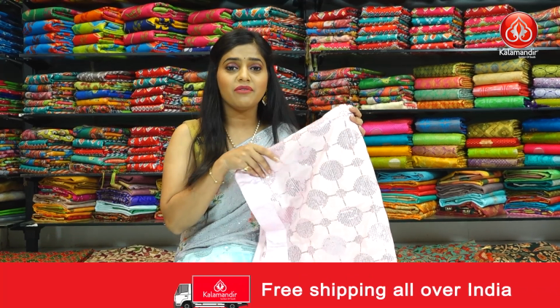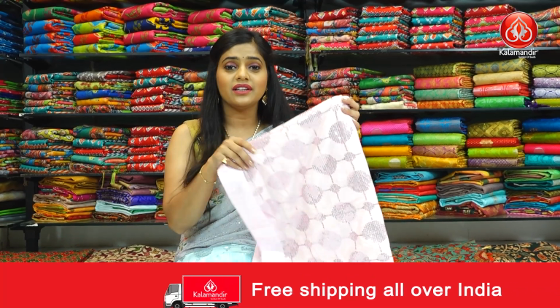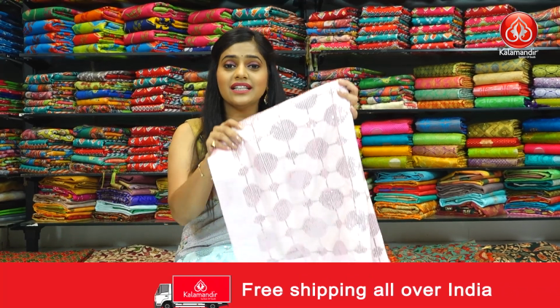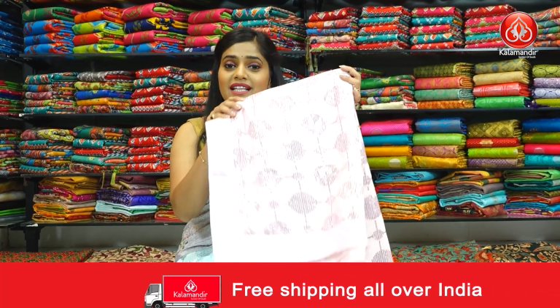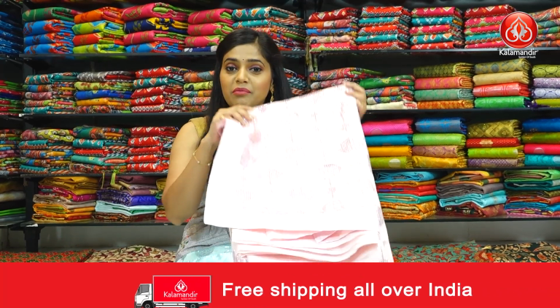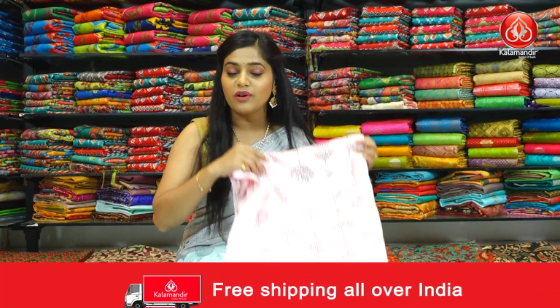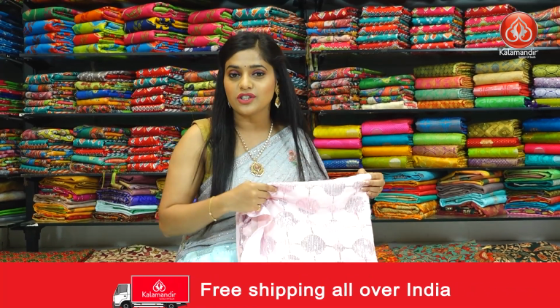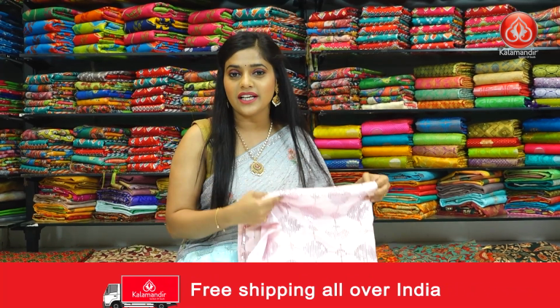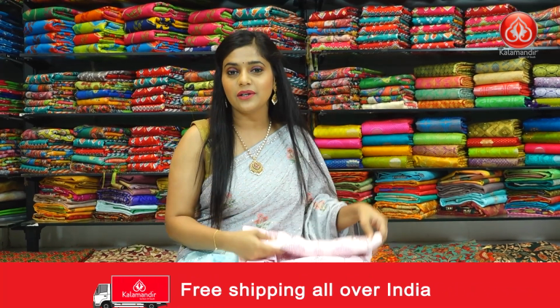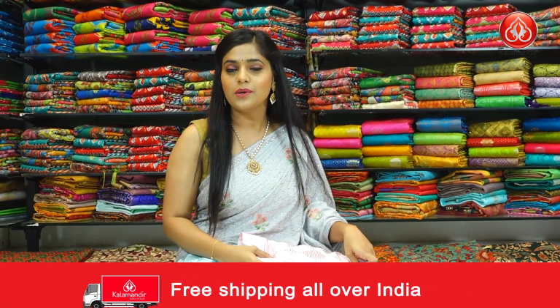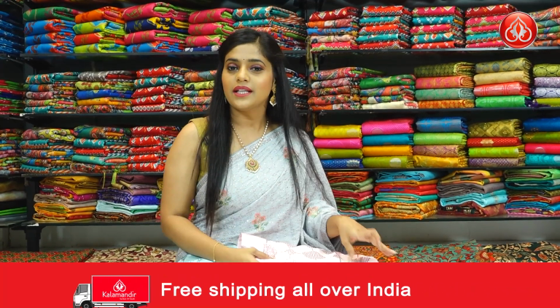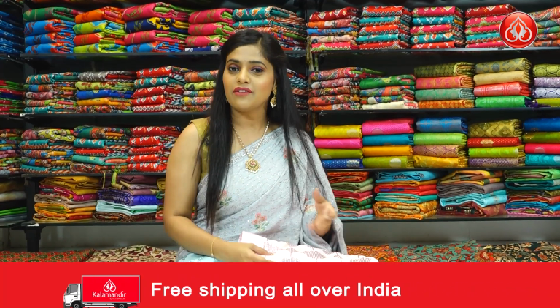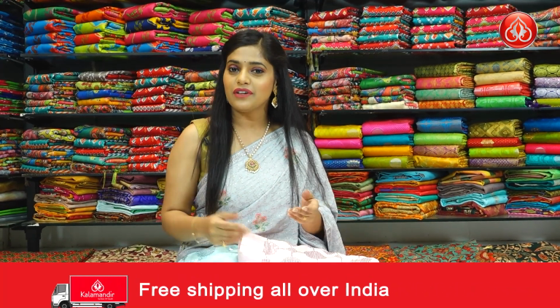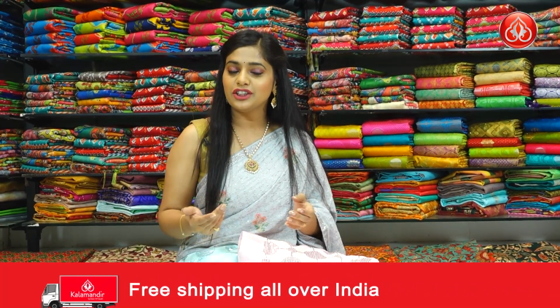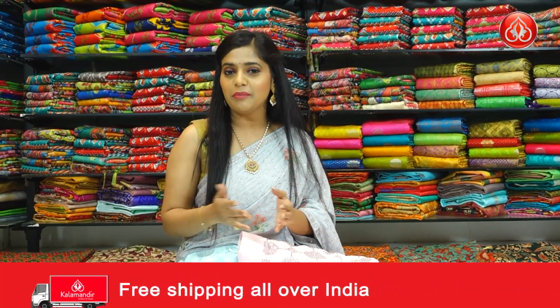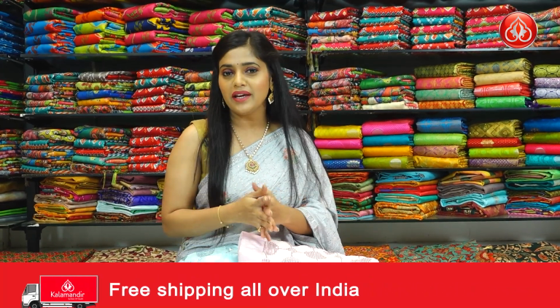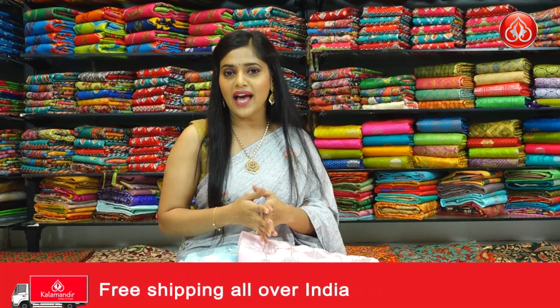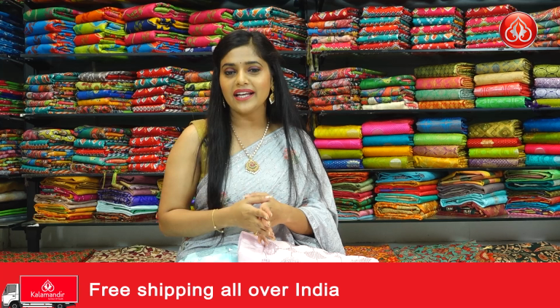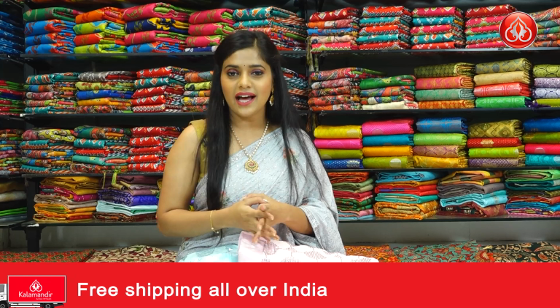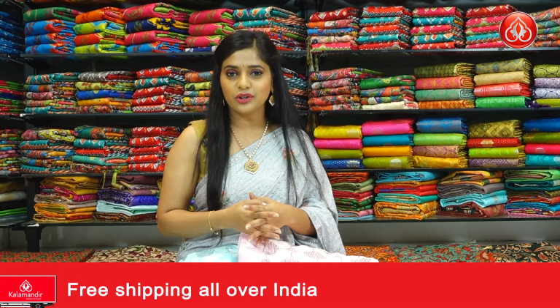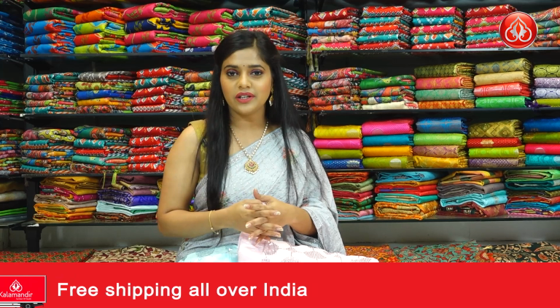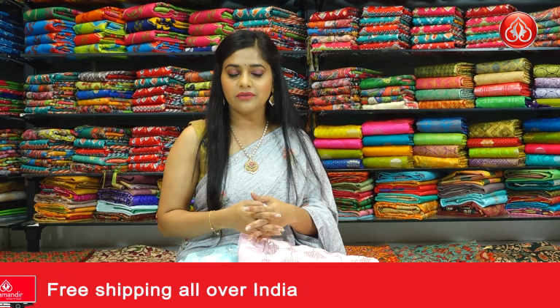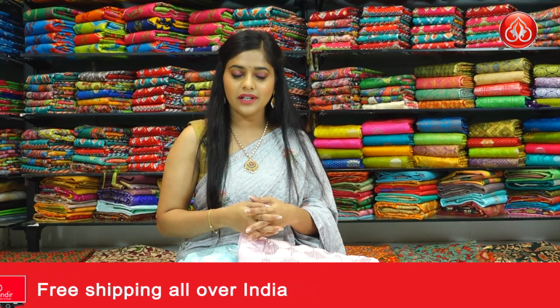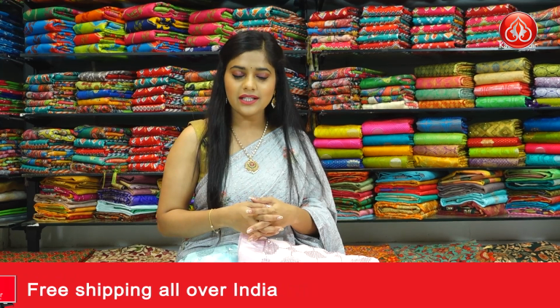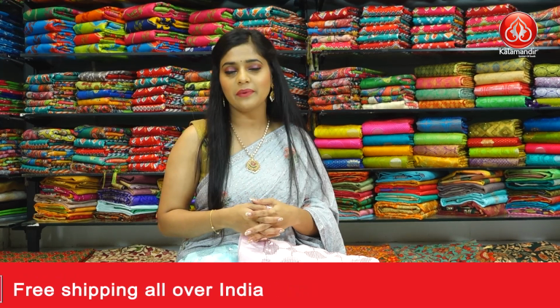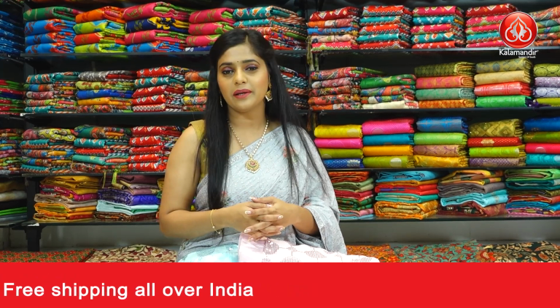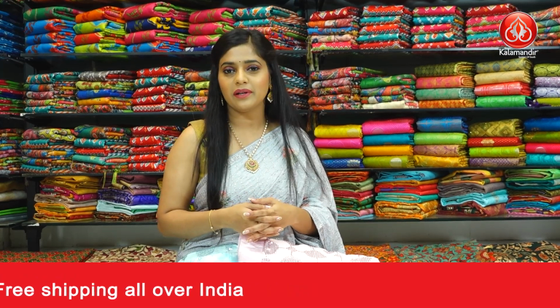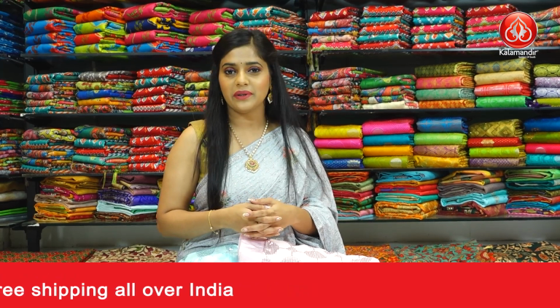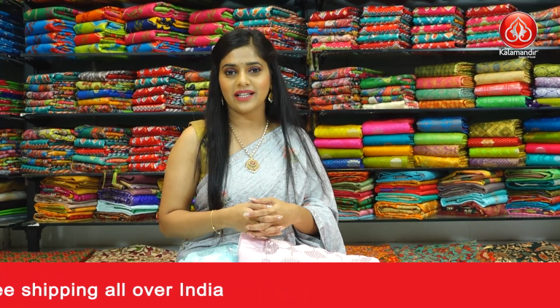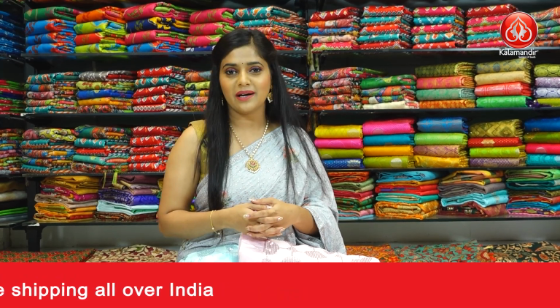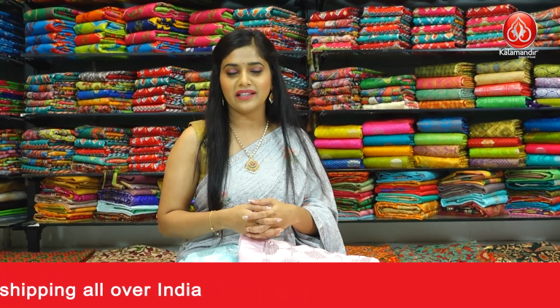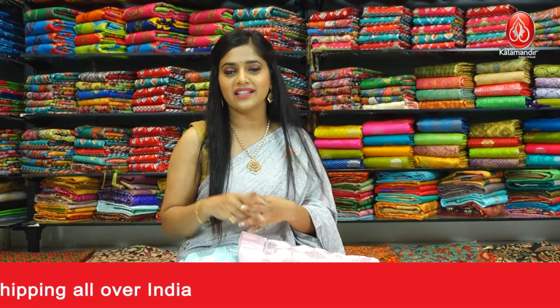Also, free shipping and cash on delivery is available with Kala Mandir.